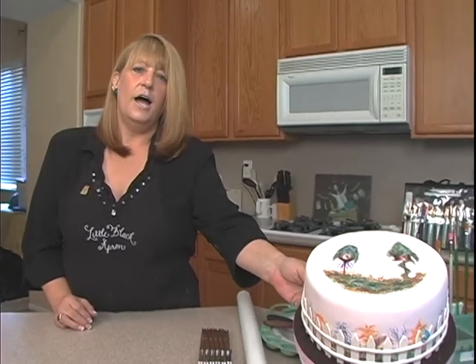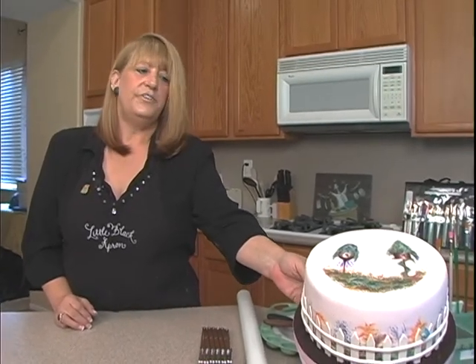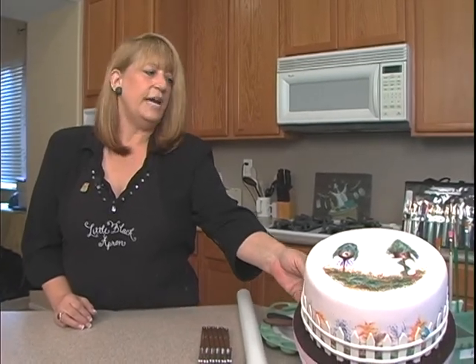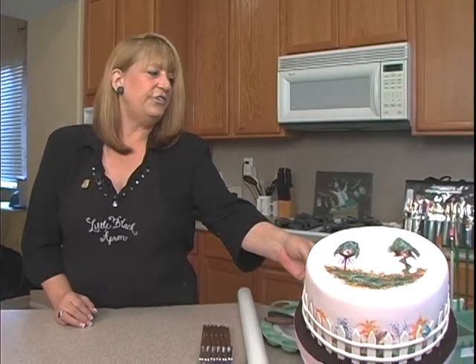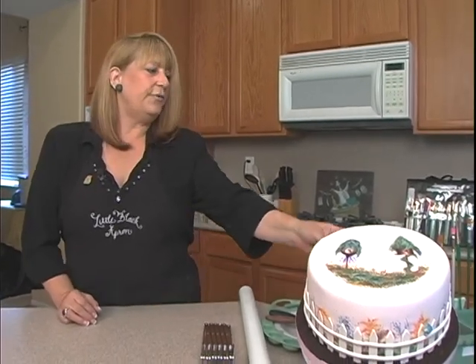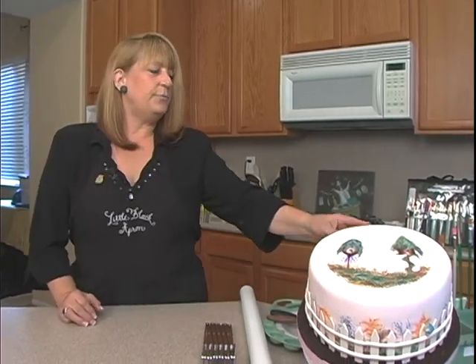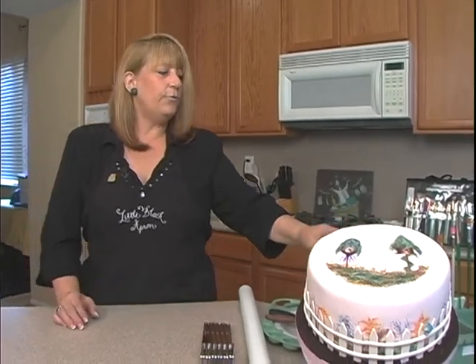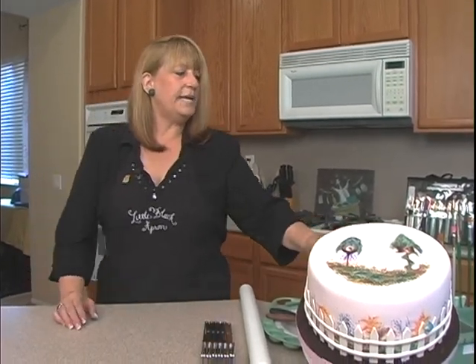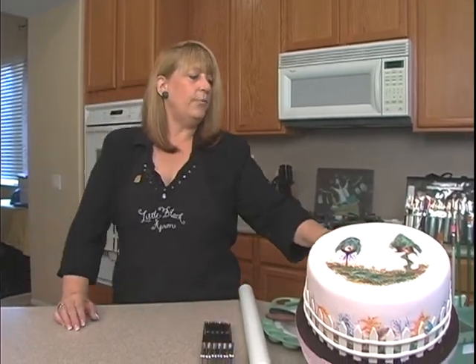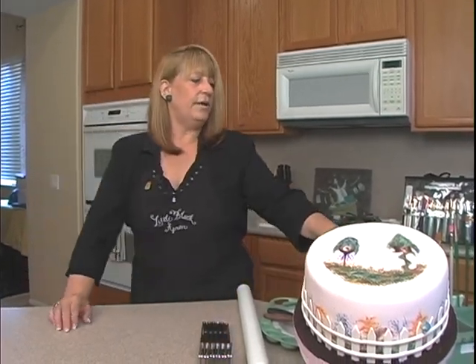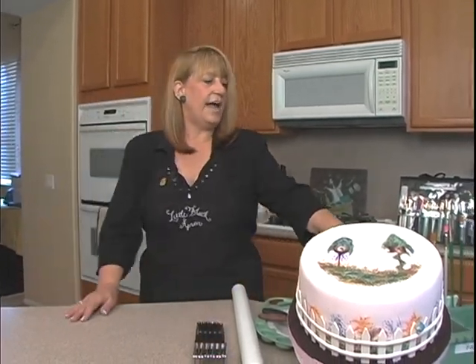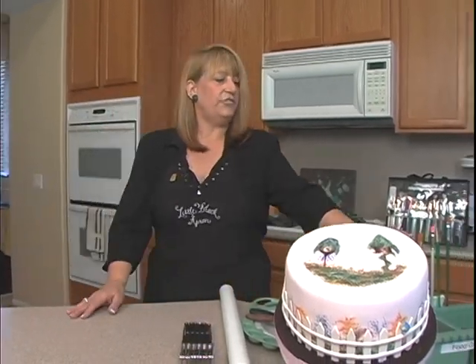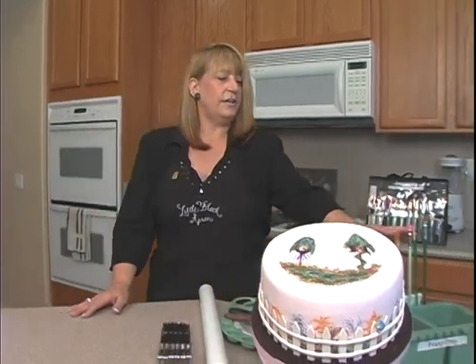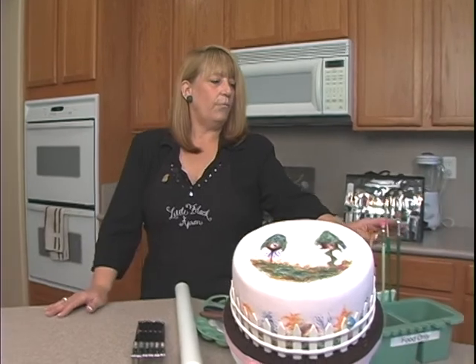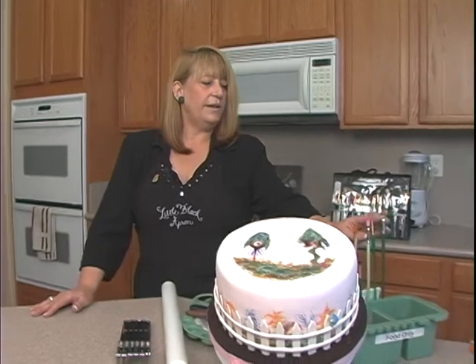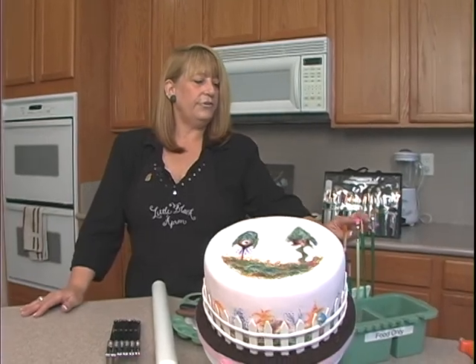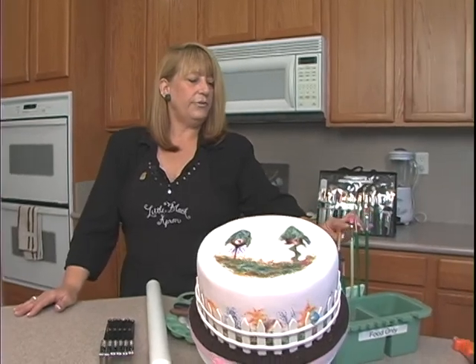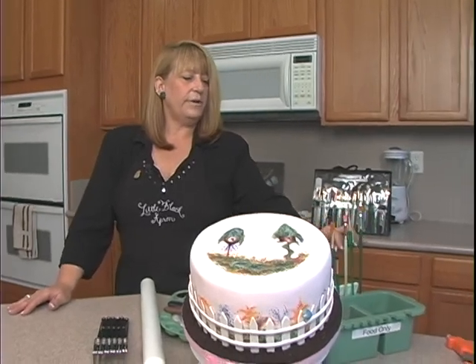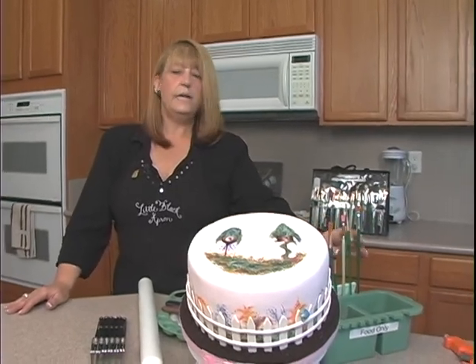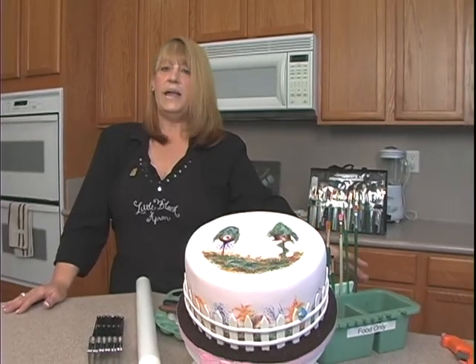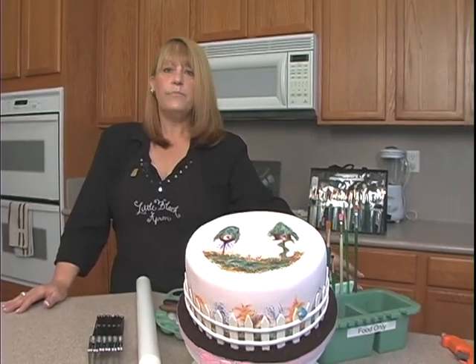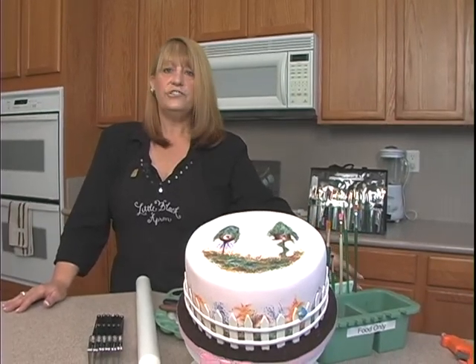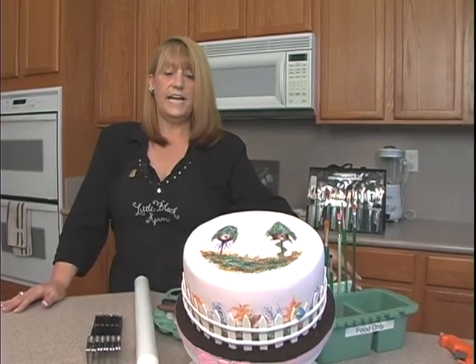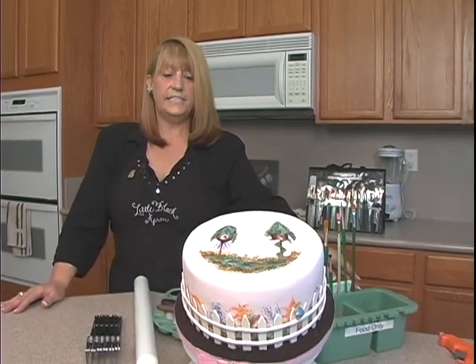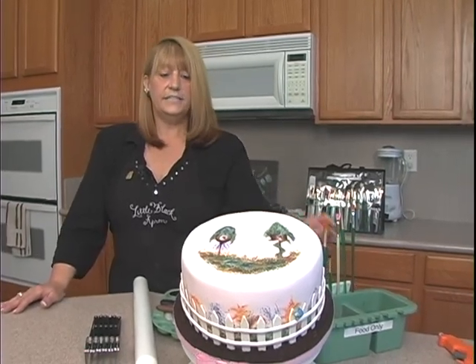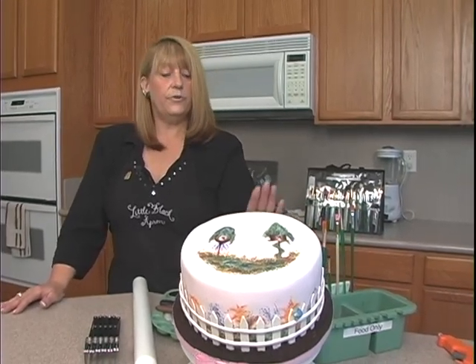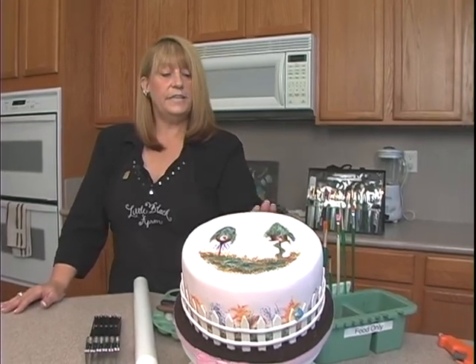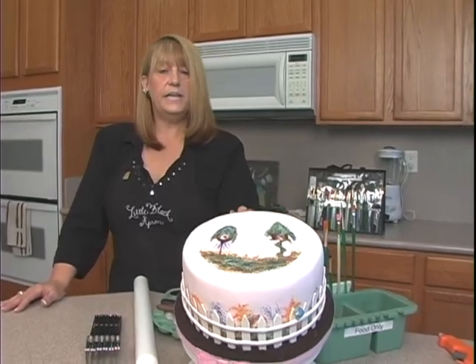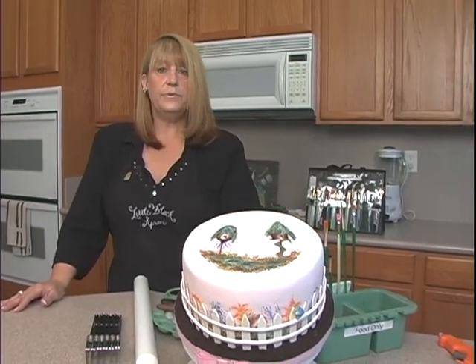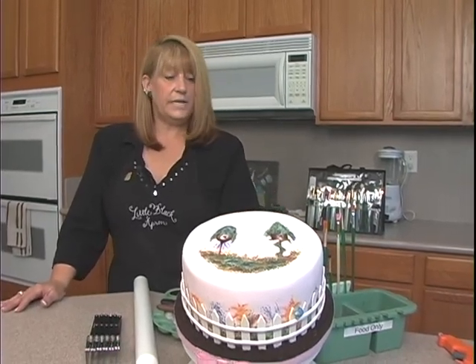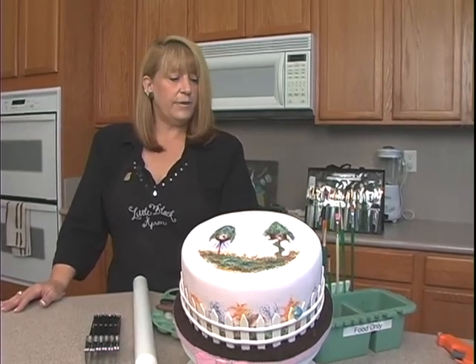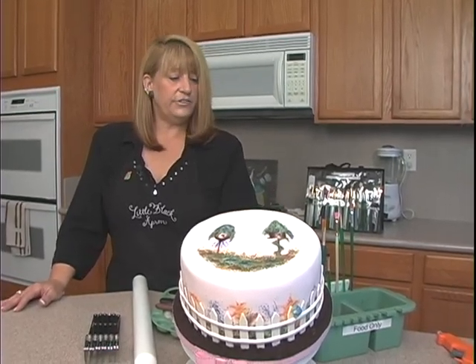Today we're just going to be working with three paintbrushes. This whole thing is painted with three cake brushes.